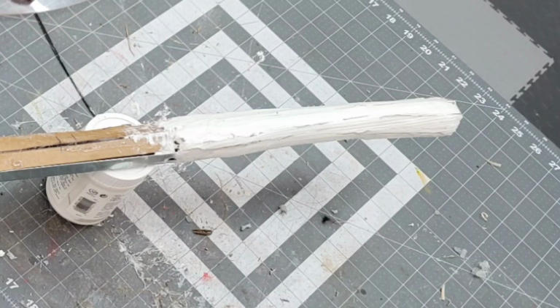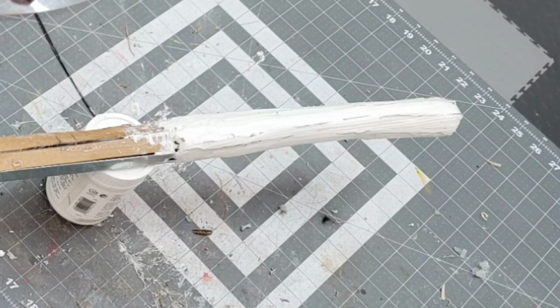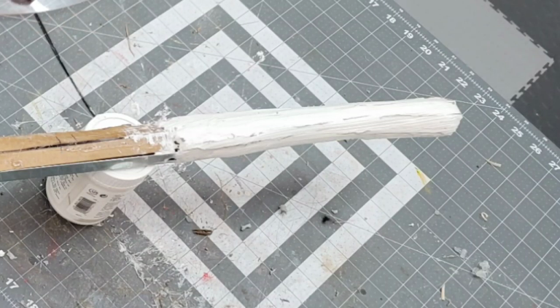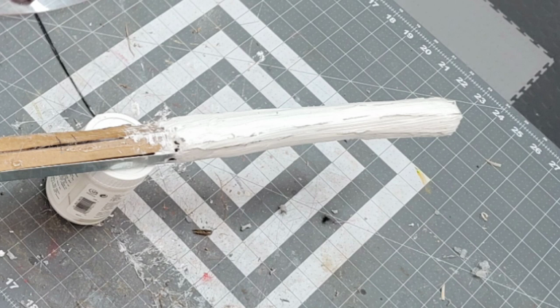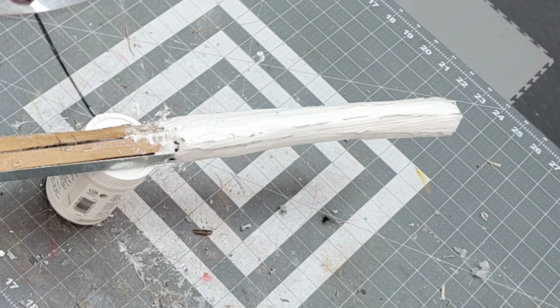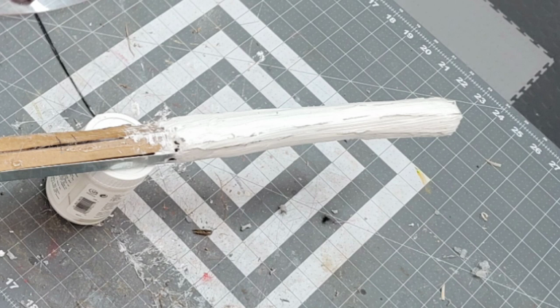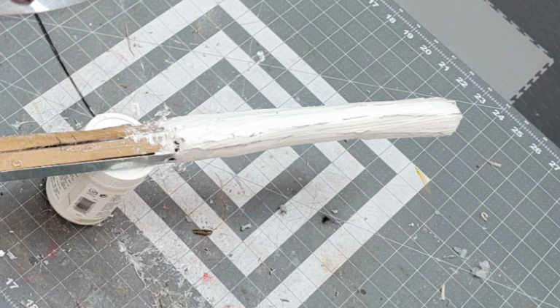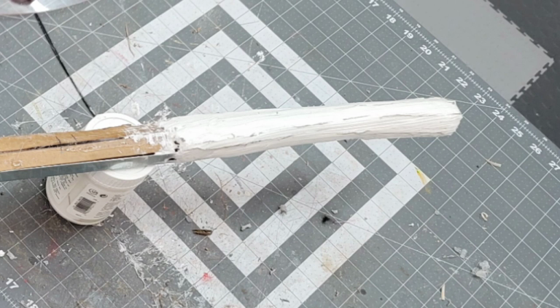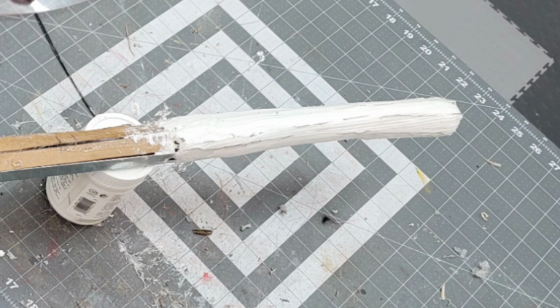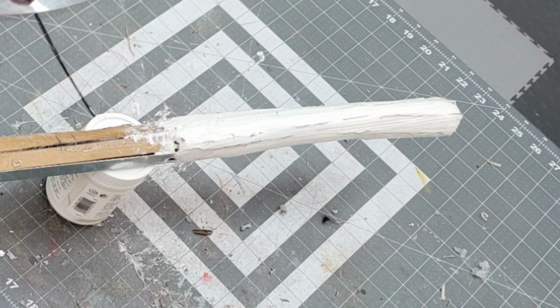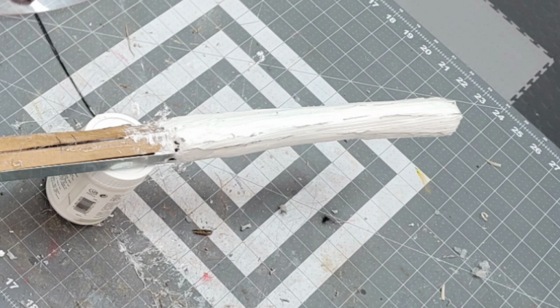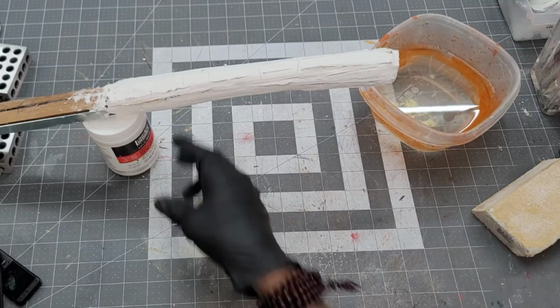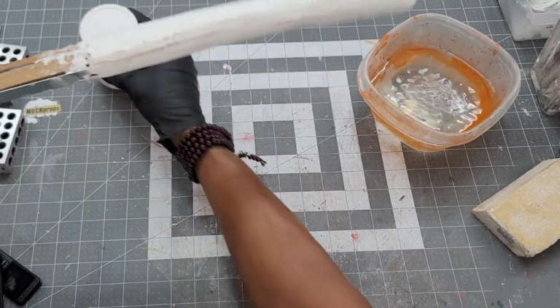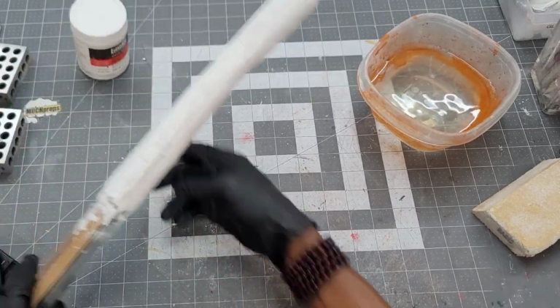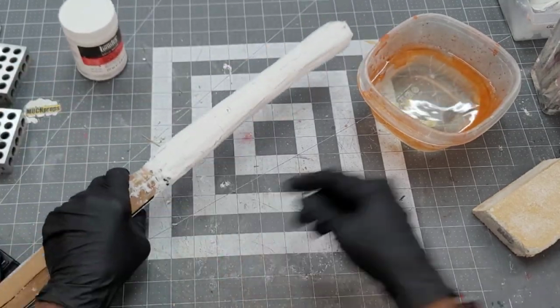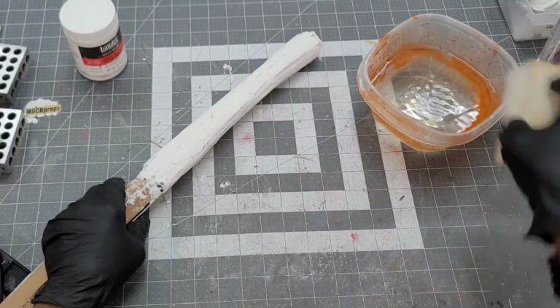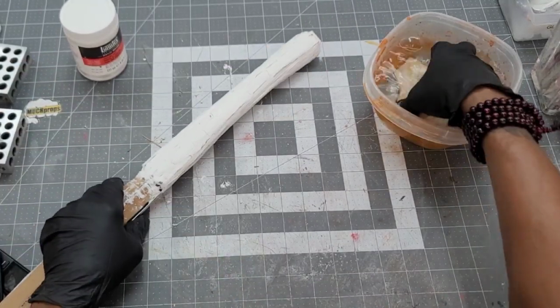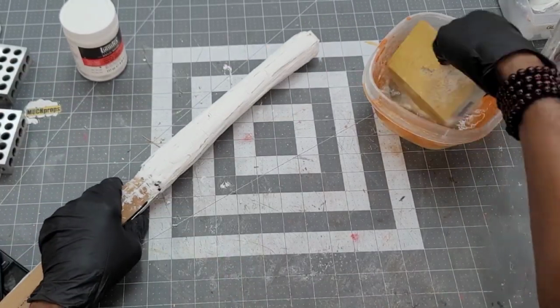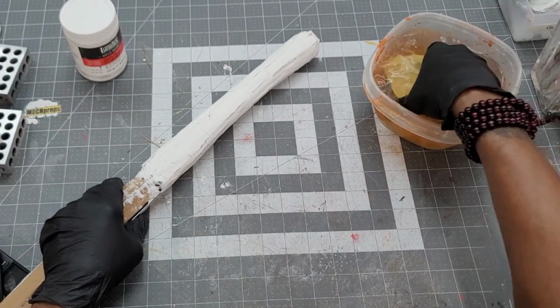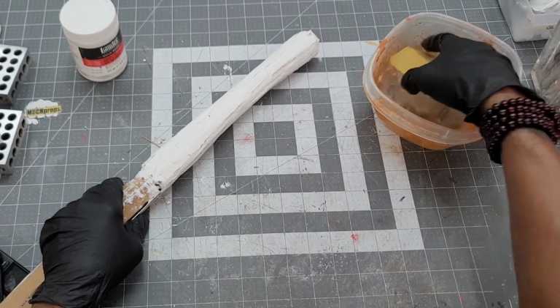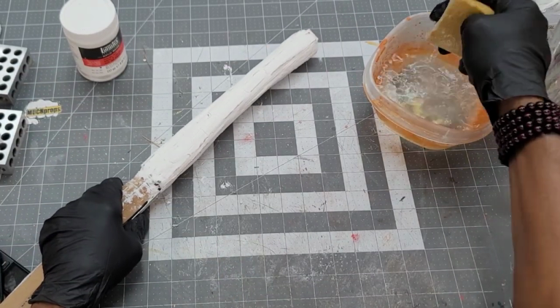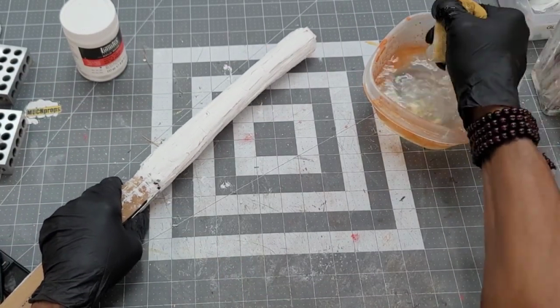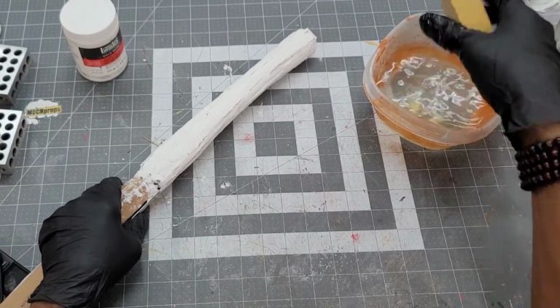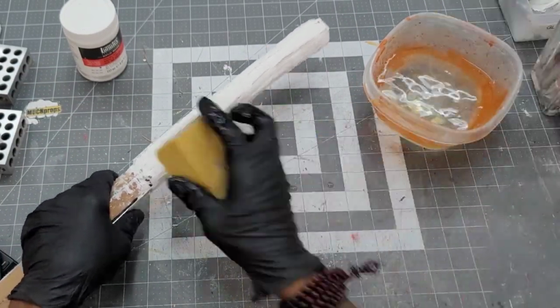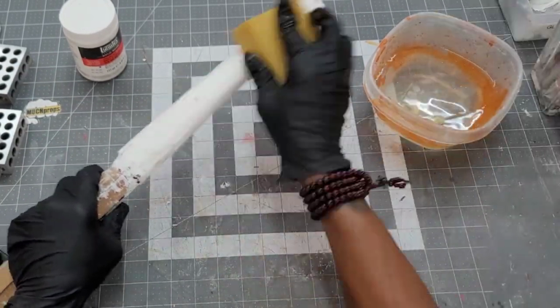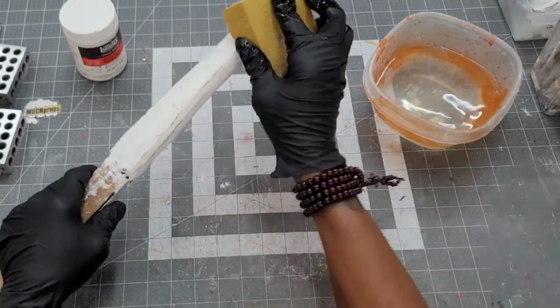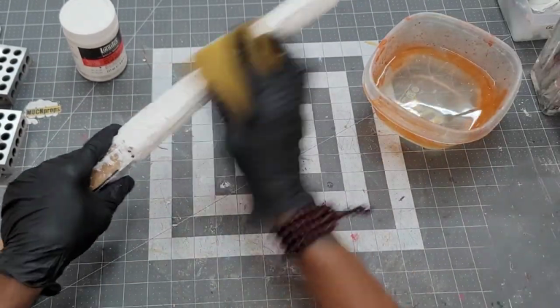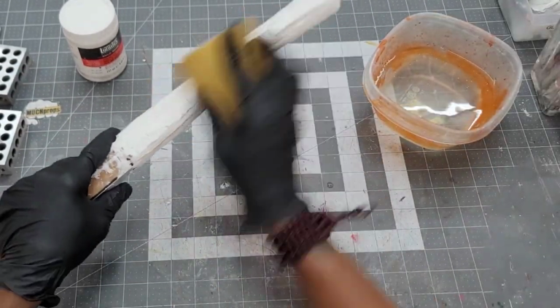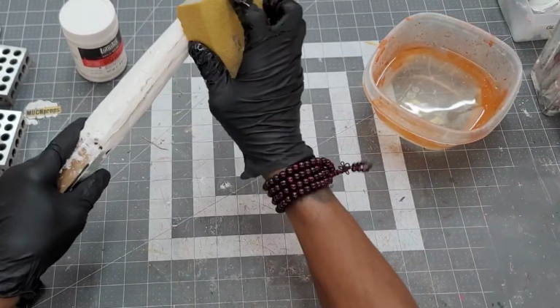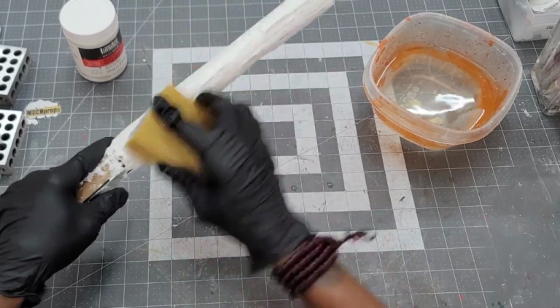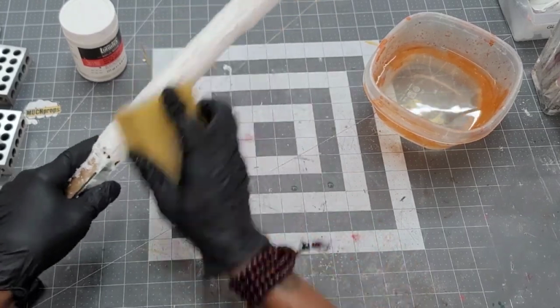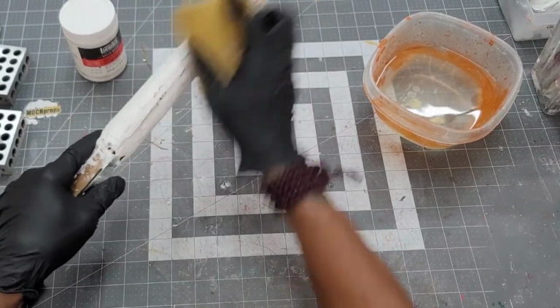After the paste had properly set, I utilized a damp sanding sponge to smooth it down as much as possible.